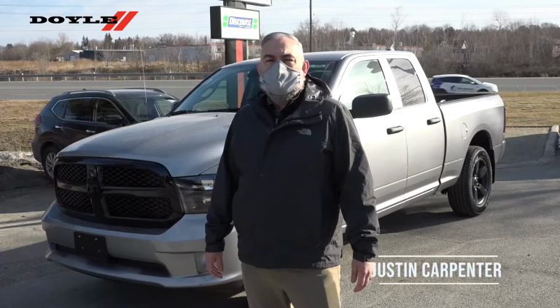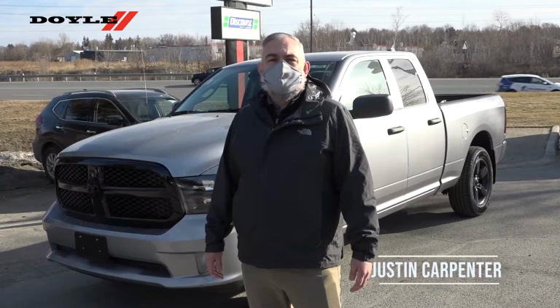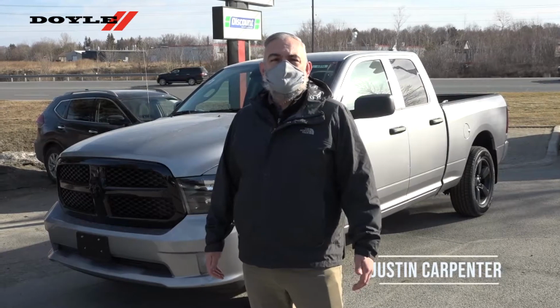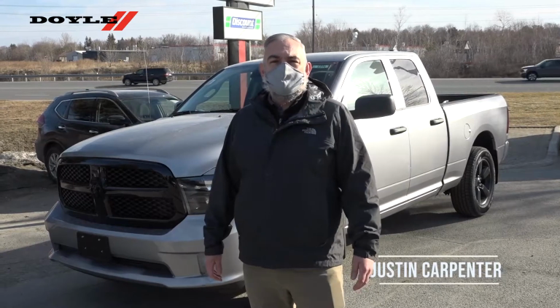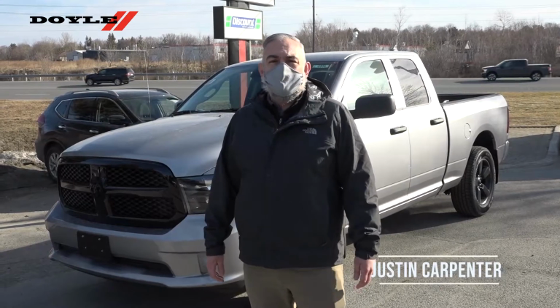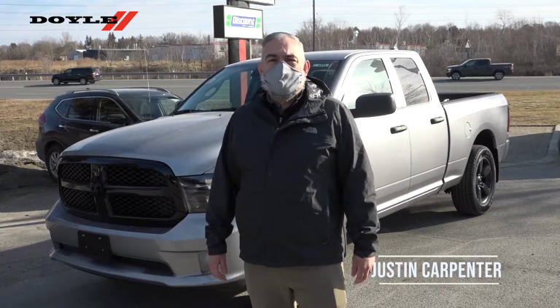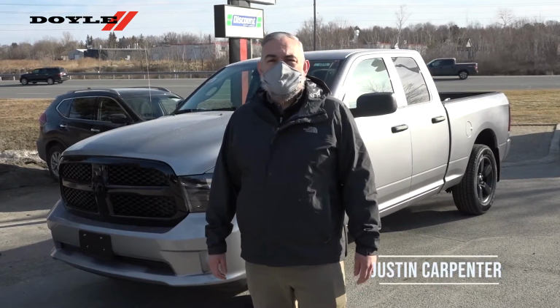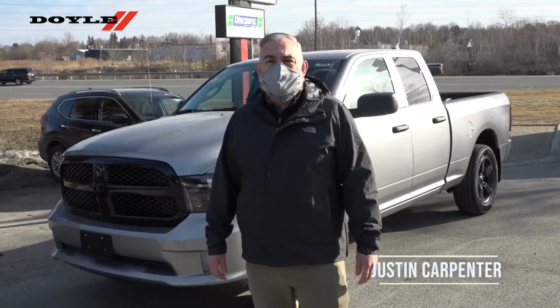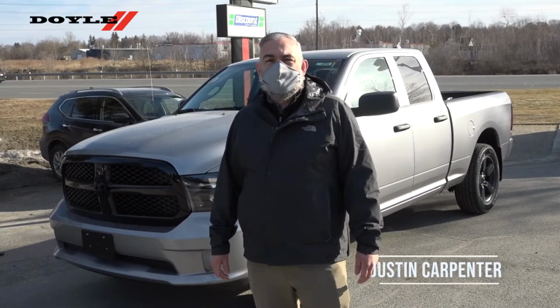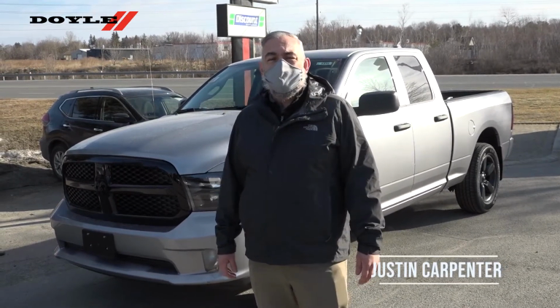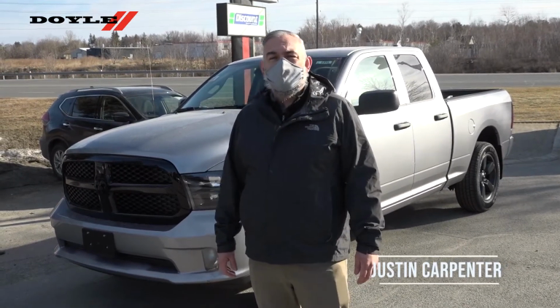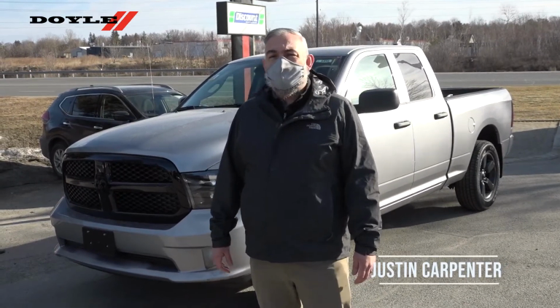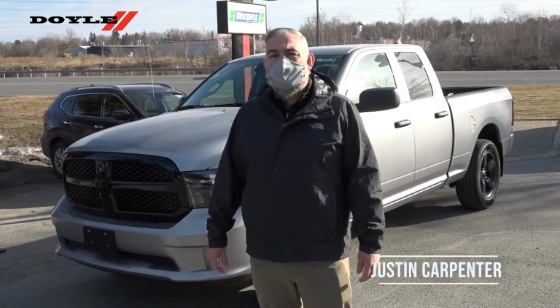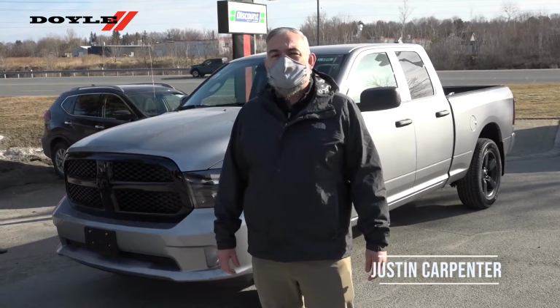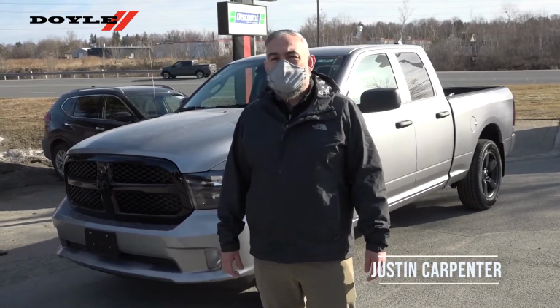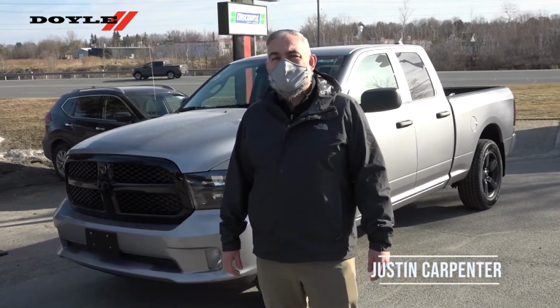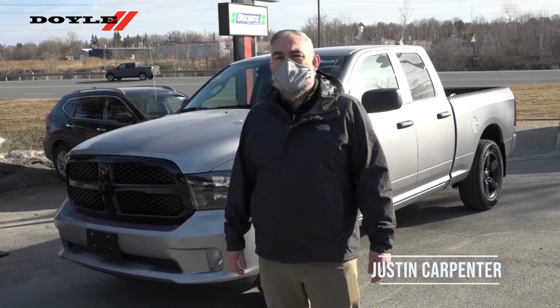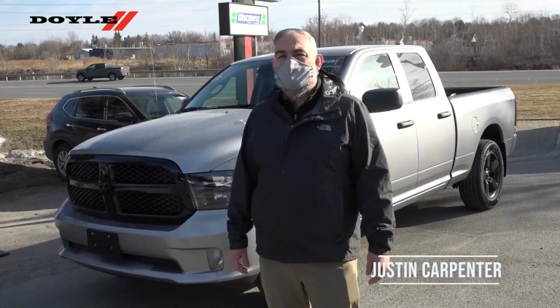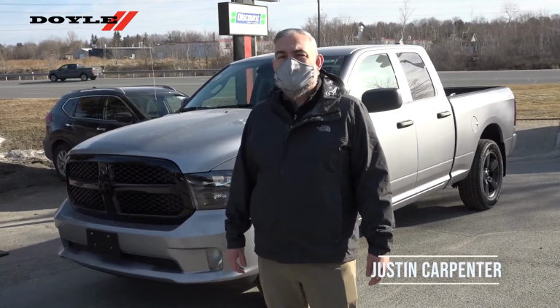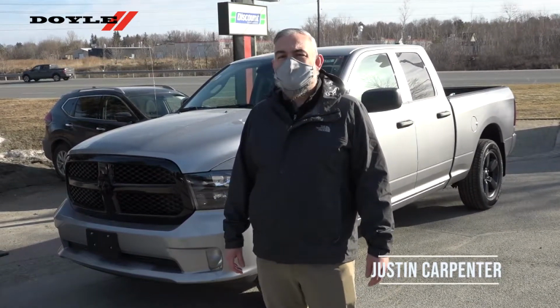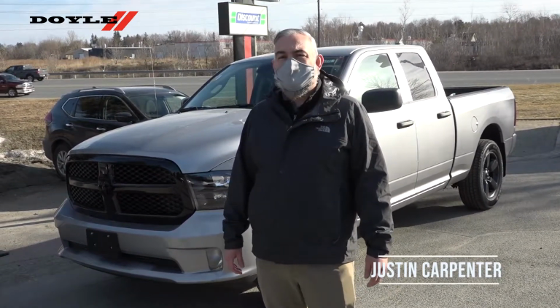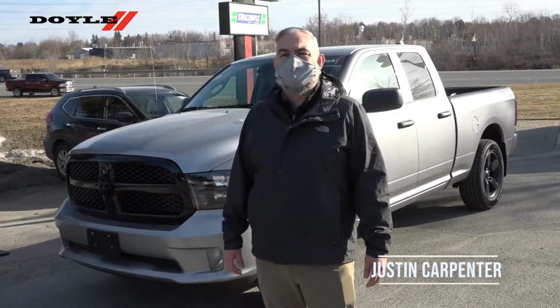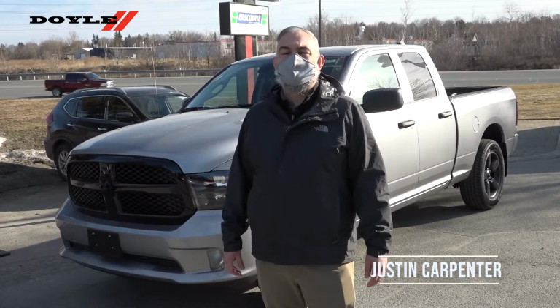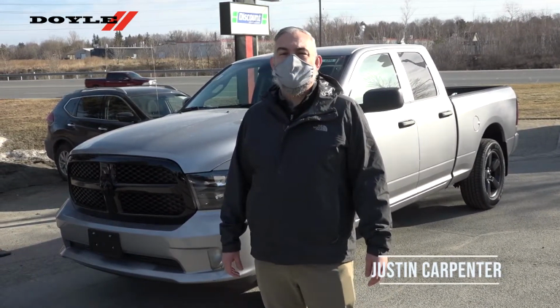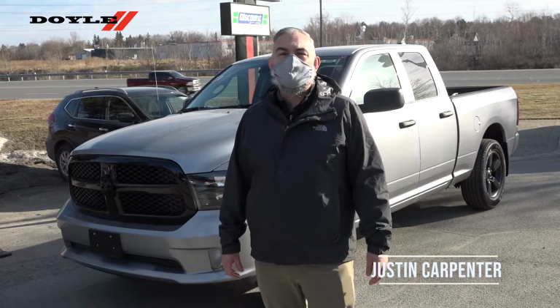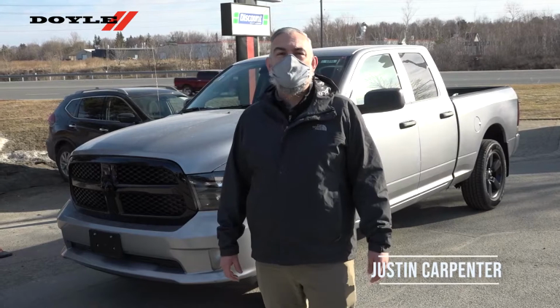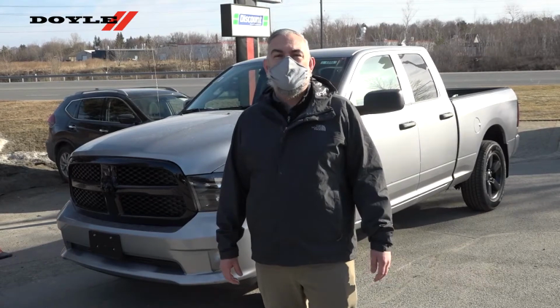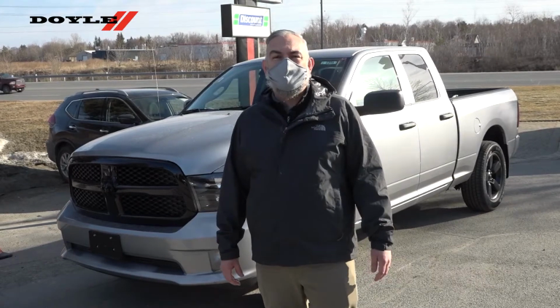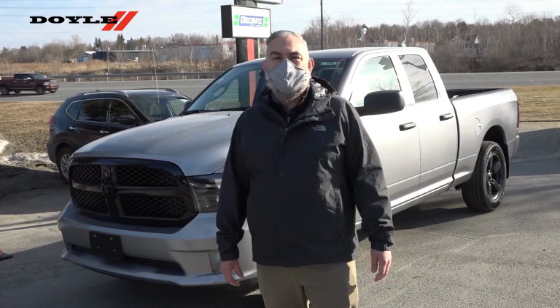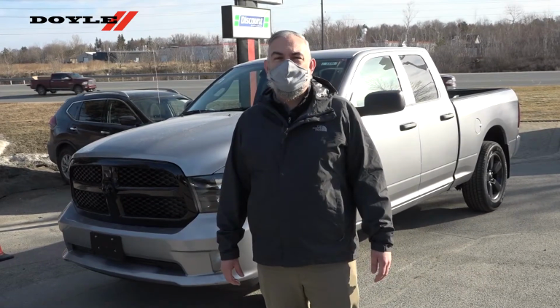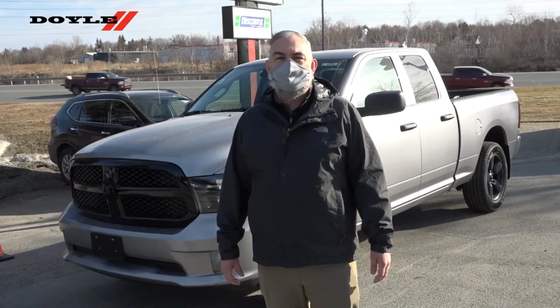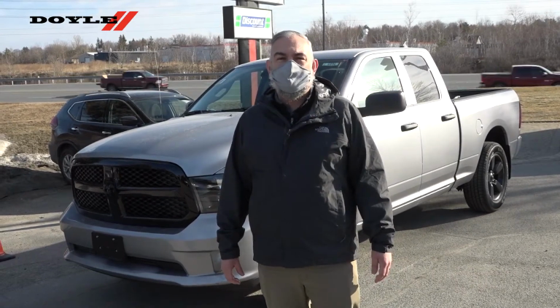Hey, this is Justin at Doyle Dodge, sending you a quick video of this 2021 Classic 9th Edition Quad Cab V6.